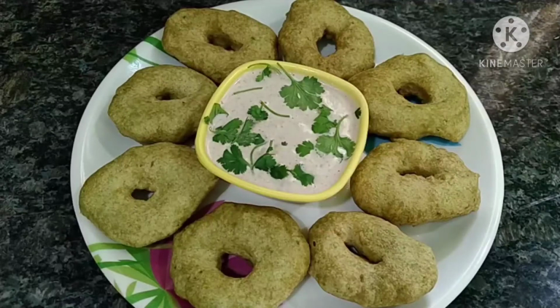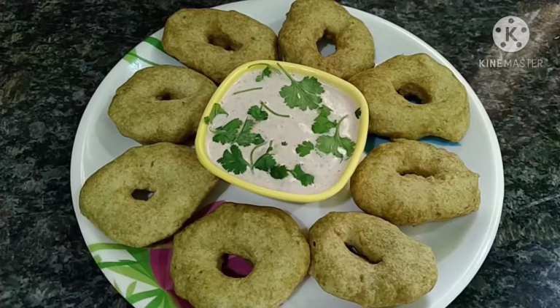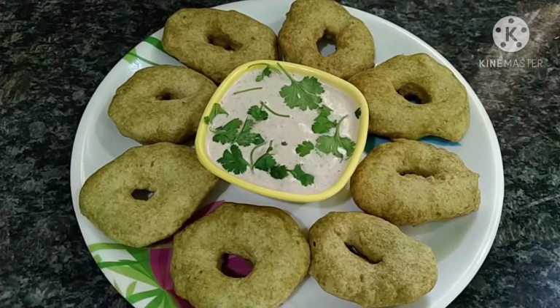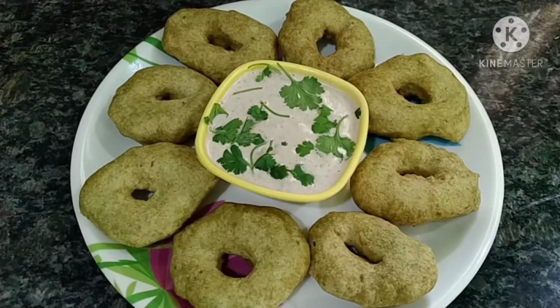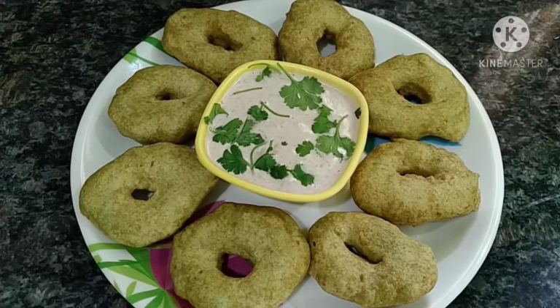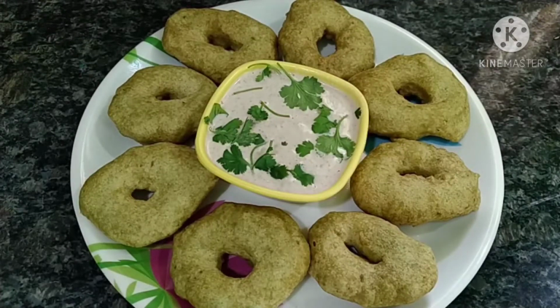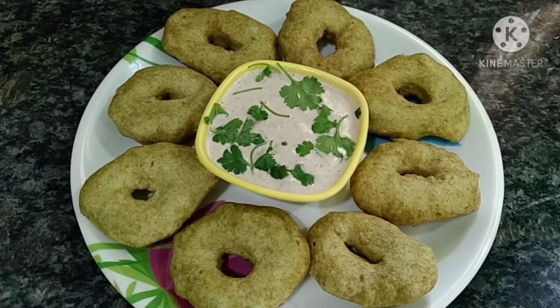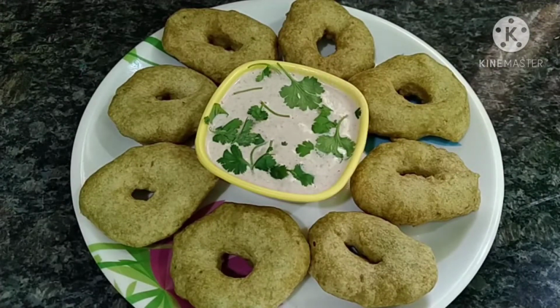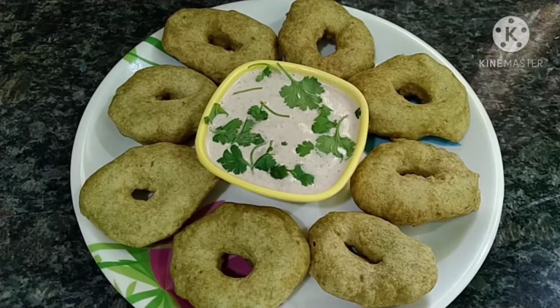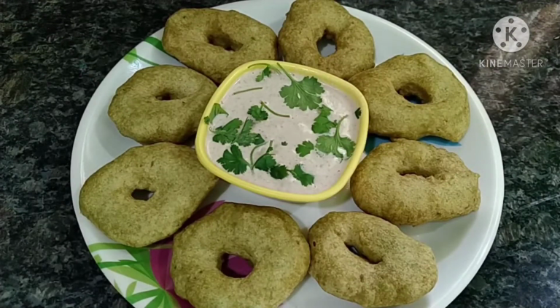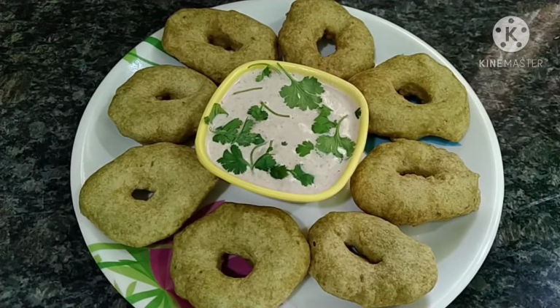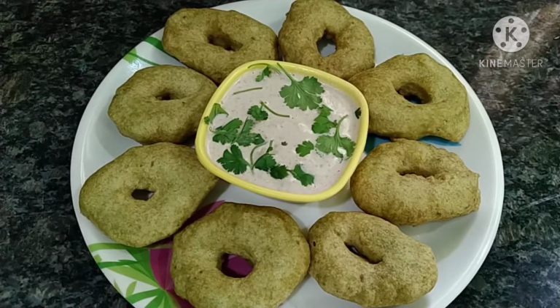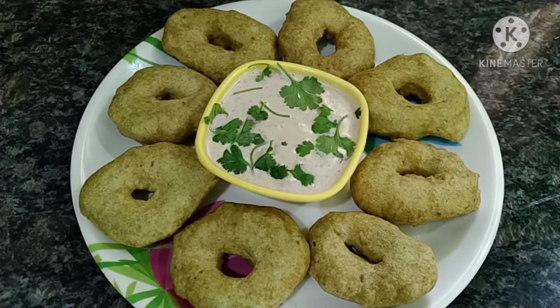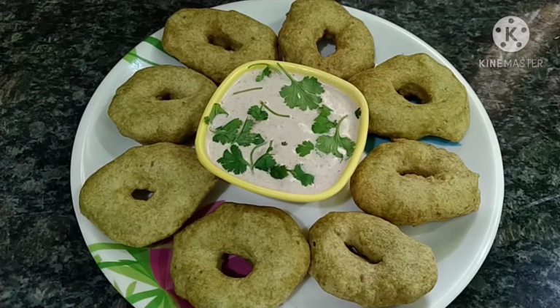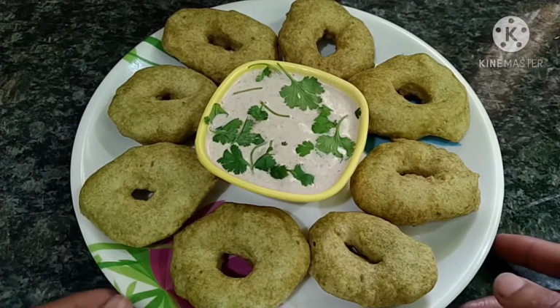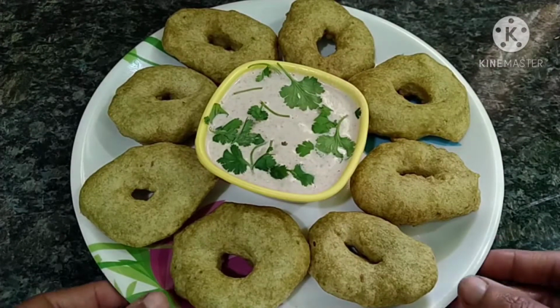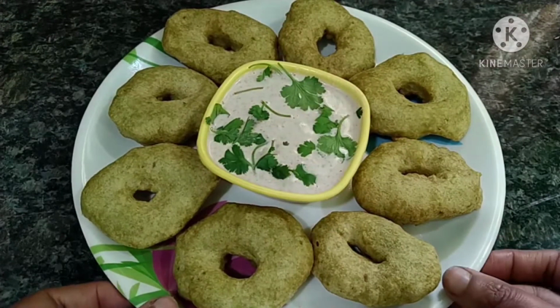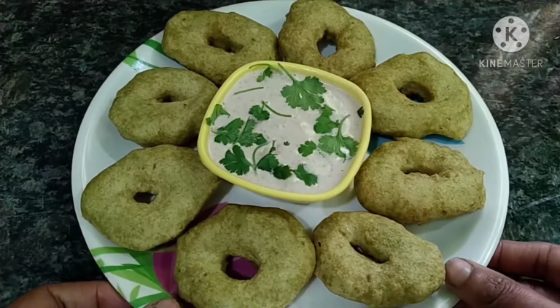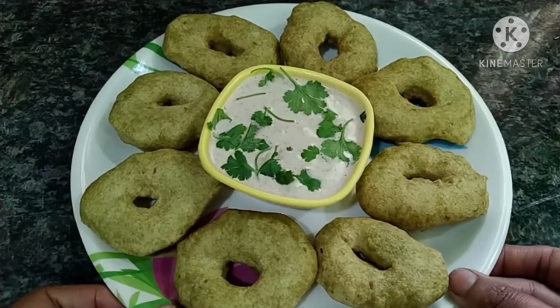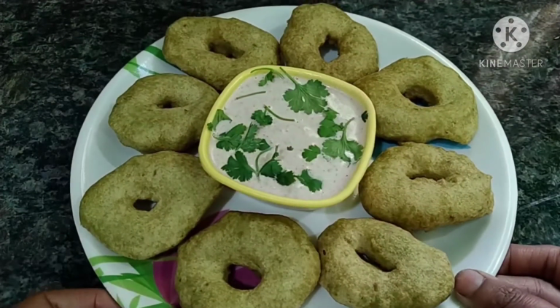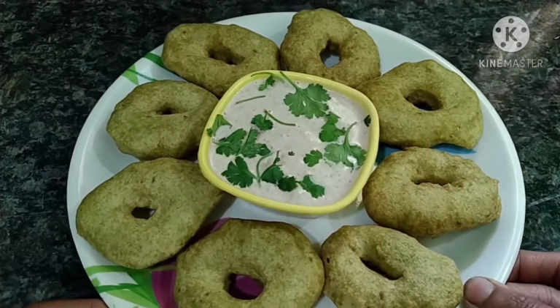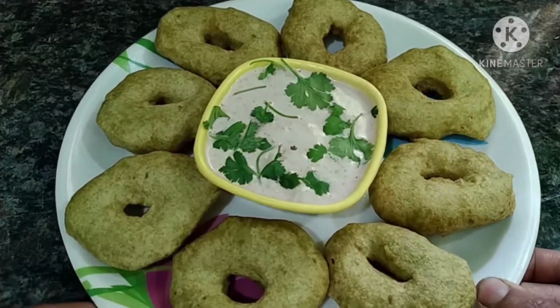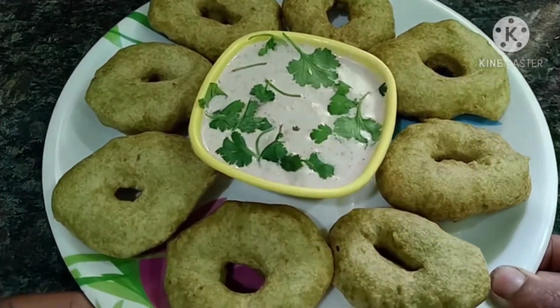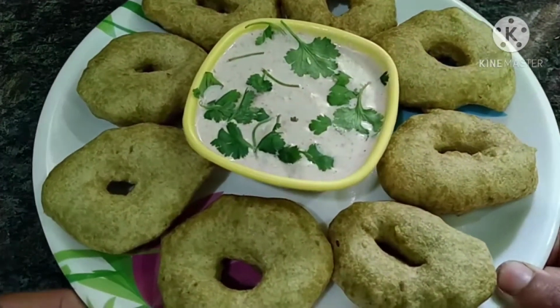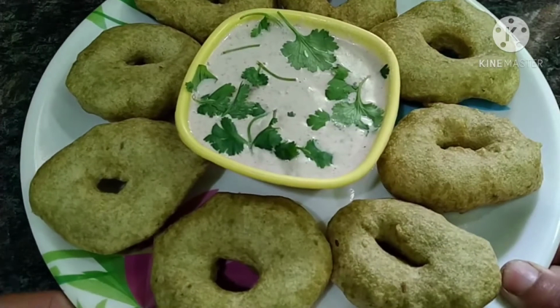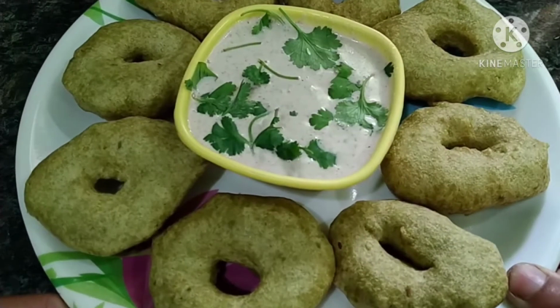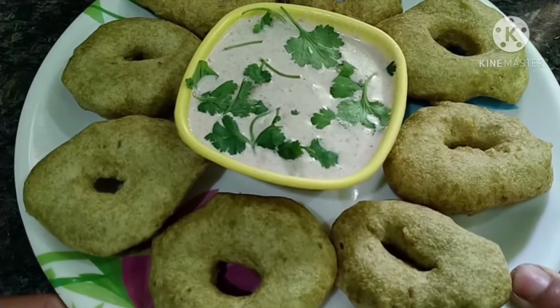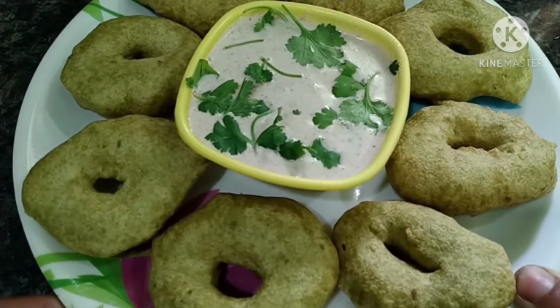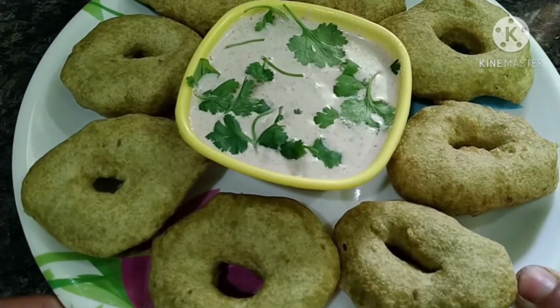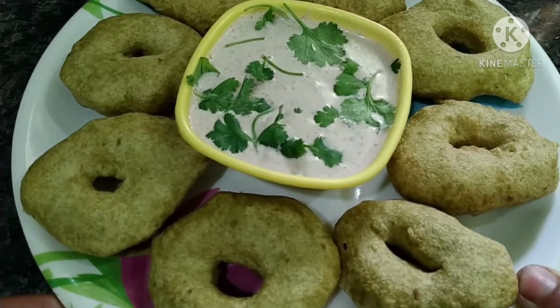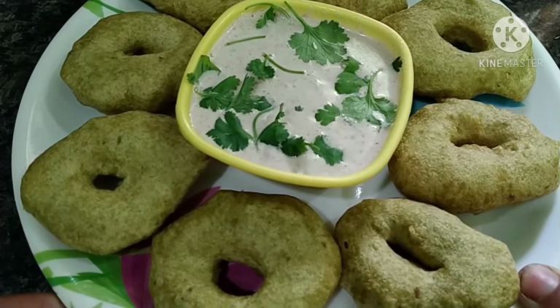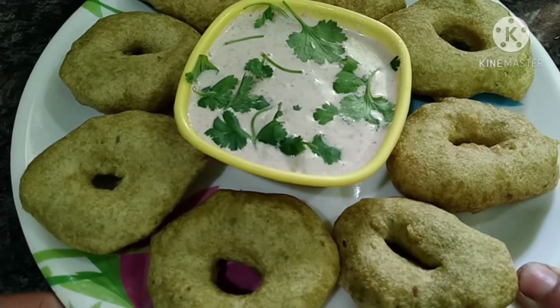Hello friends, welcome back to our channel. I am Mishwathi. So friends, this recipe is called Palakura Vada.